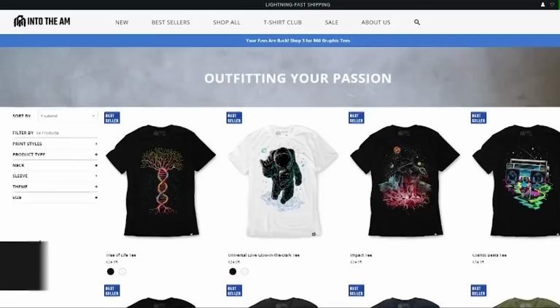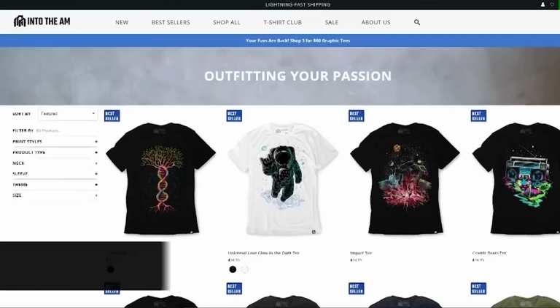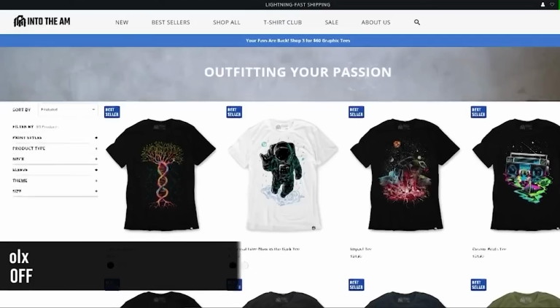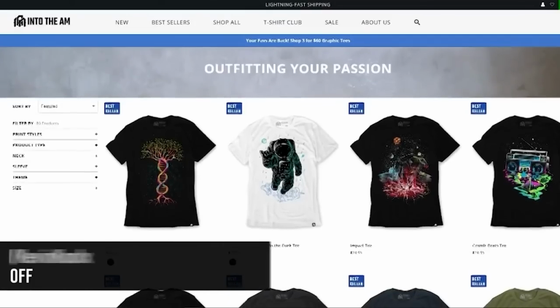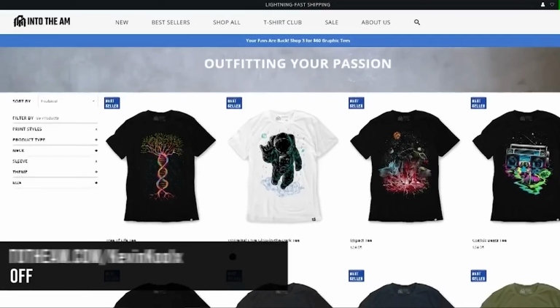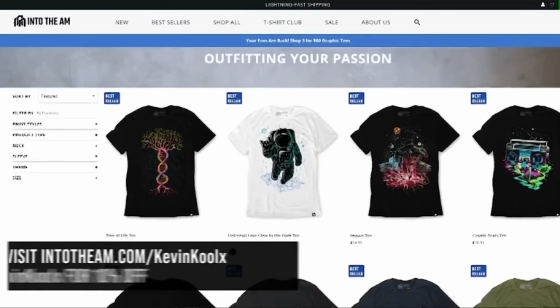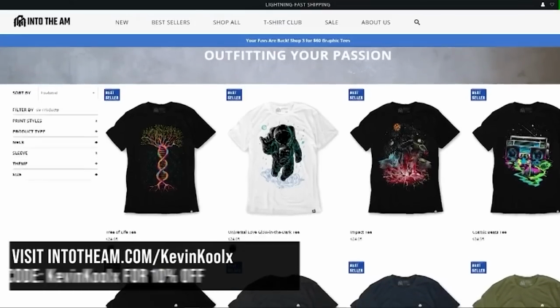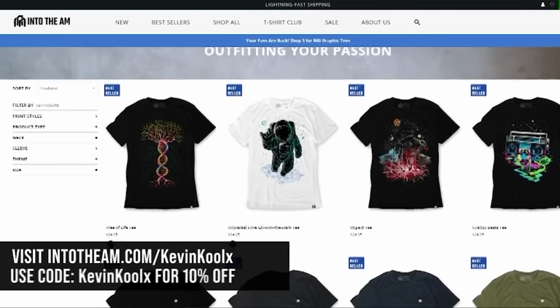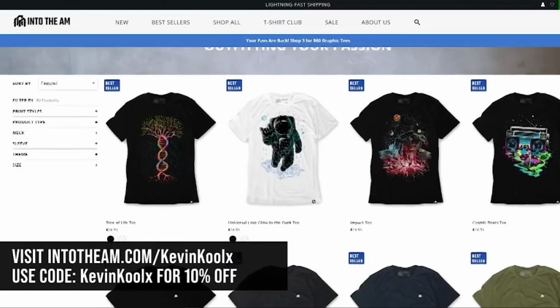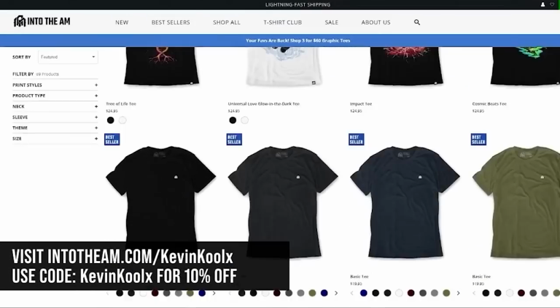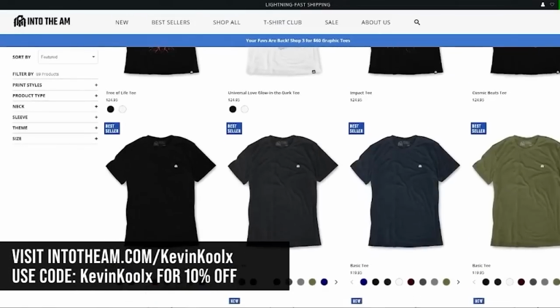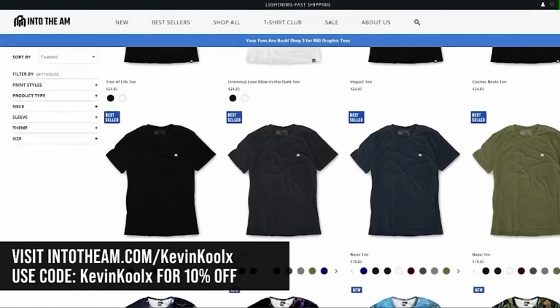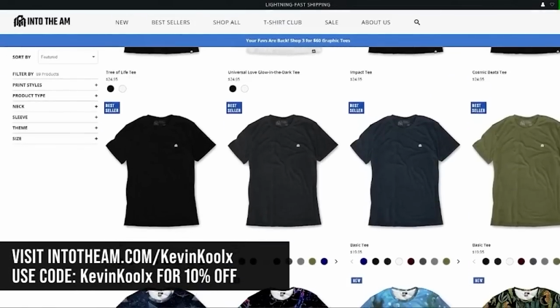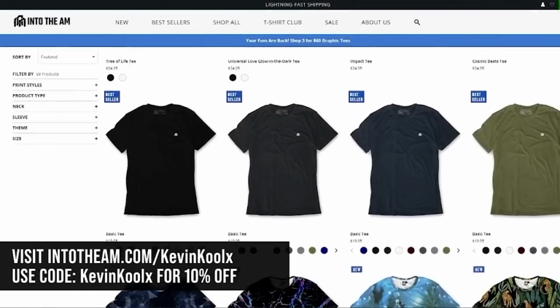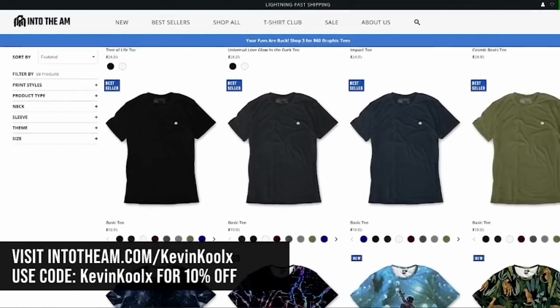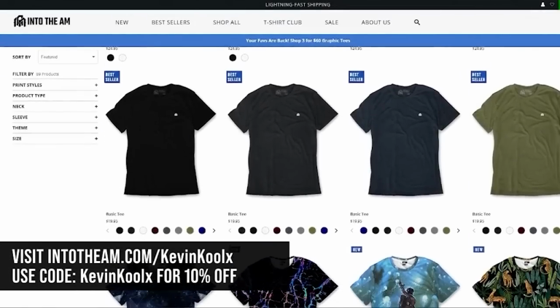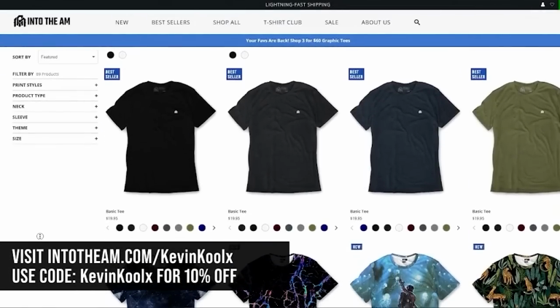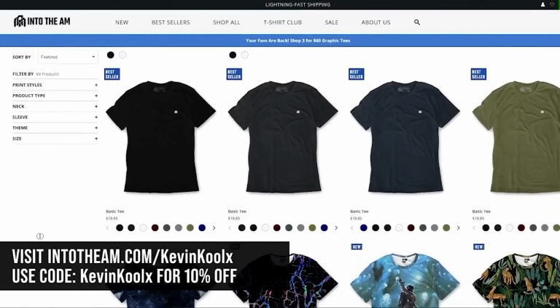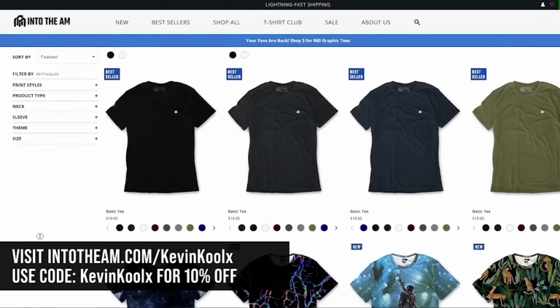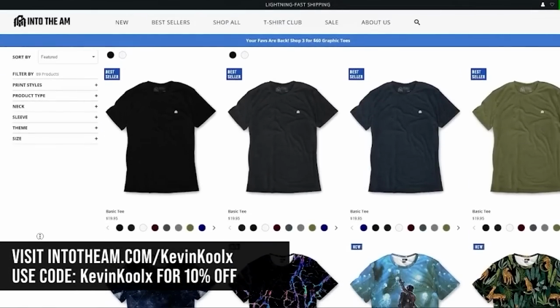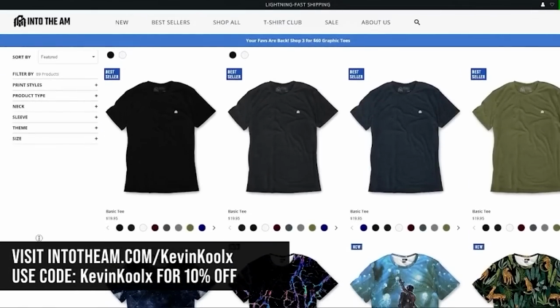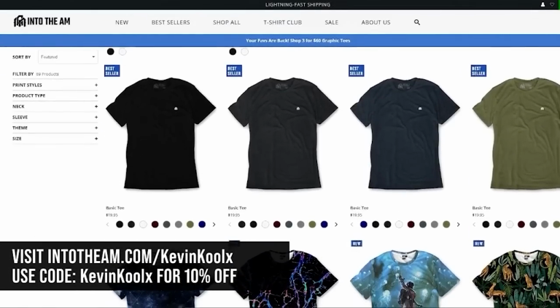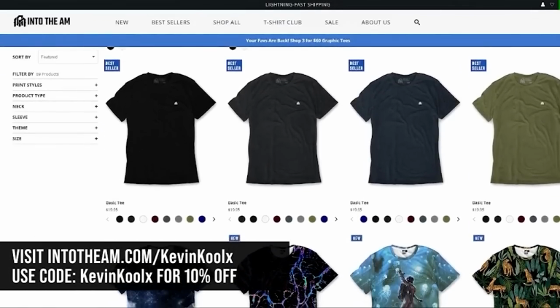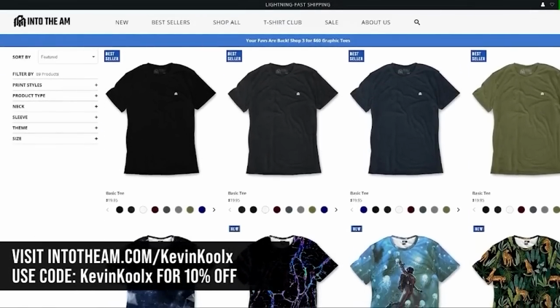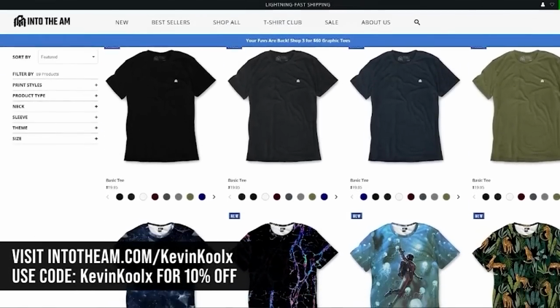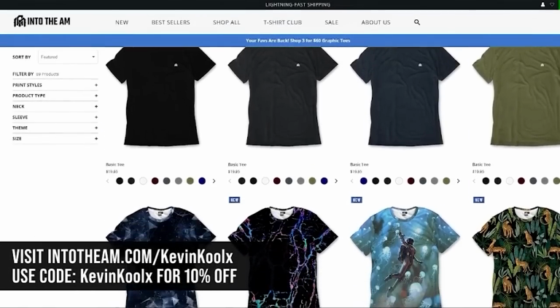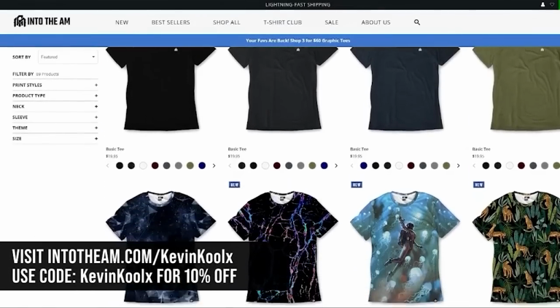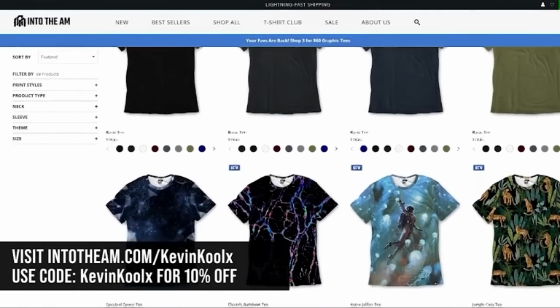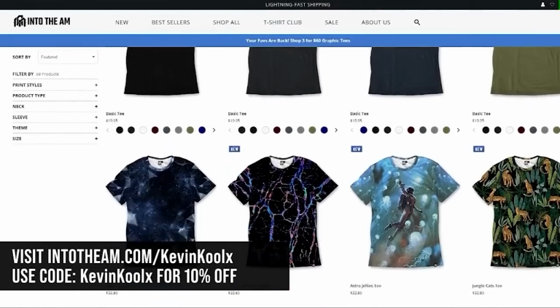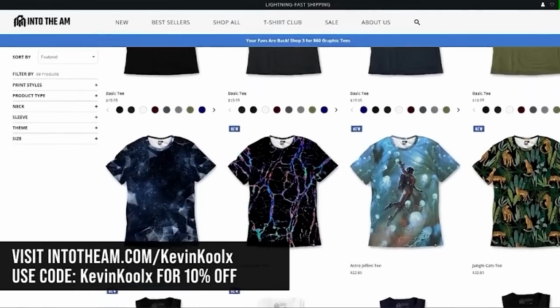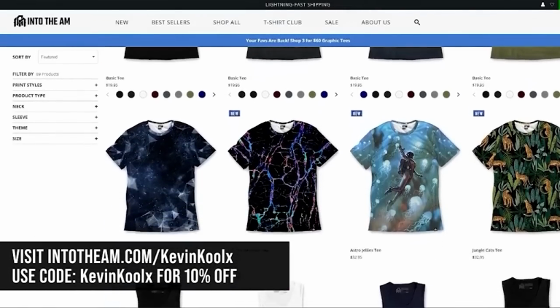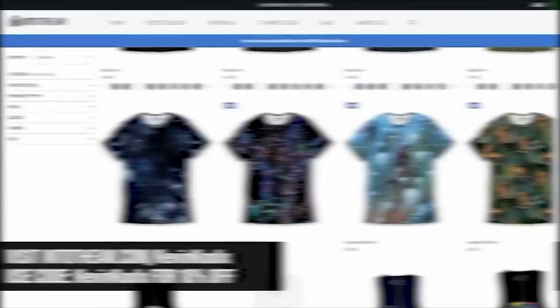This video is sponsored by IntoTheAM. Use my code KevinKulik at checkout and you get an additional 10% off, but more on them later.